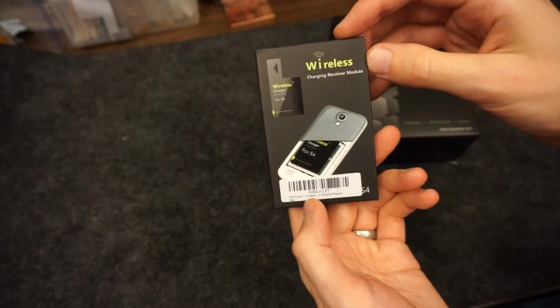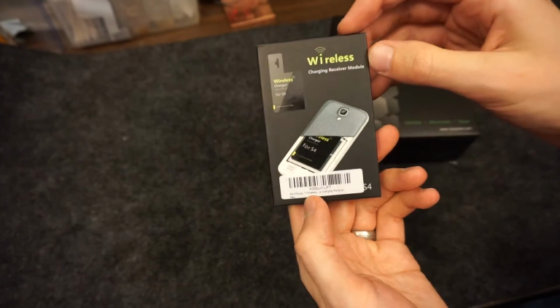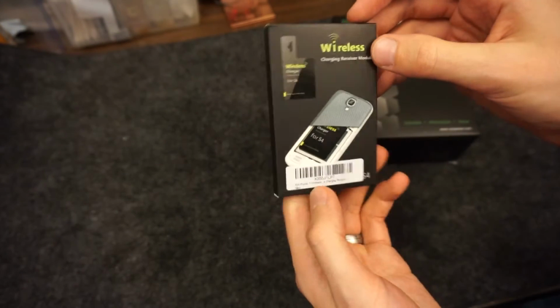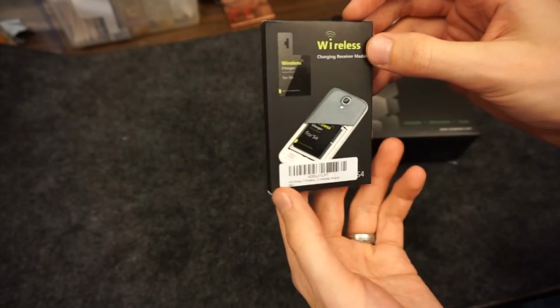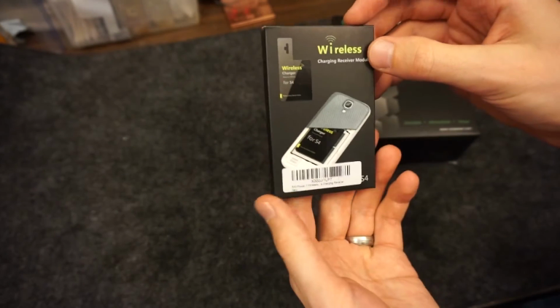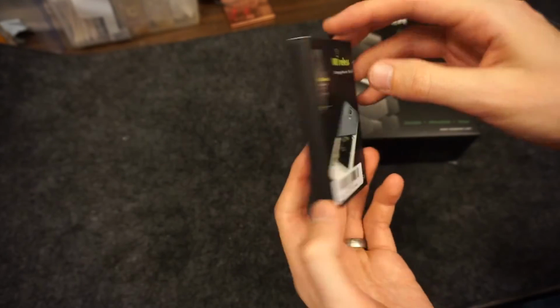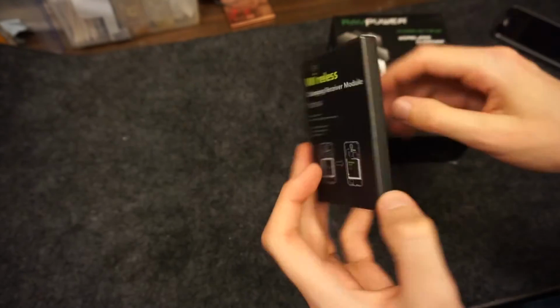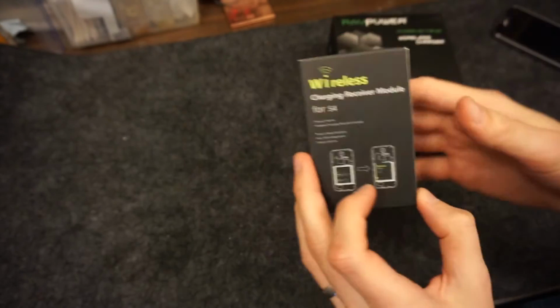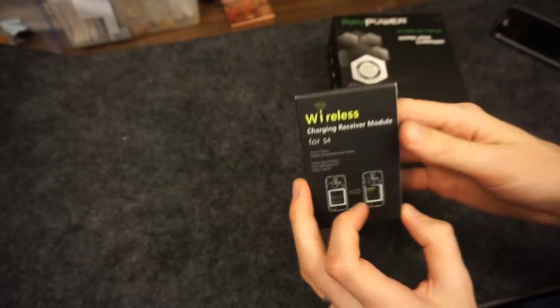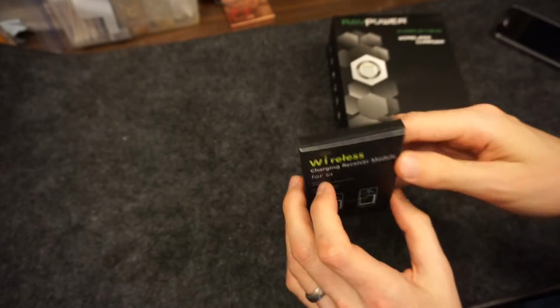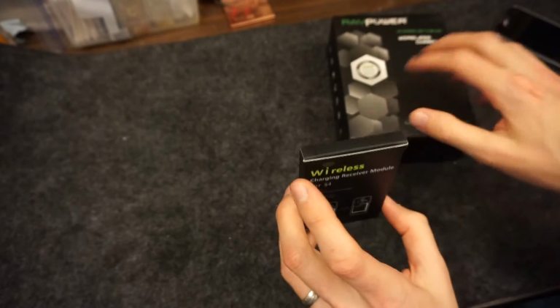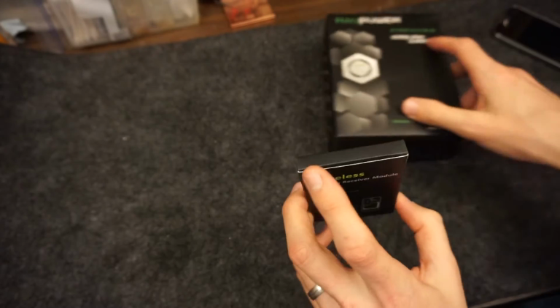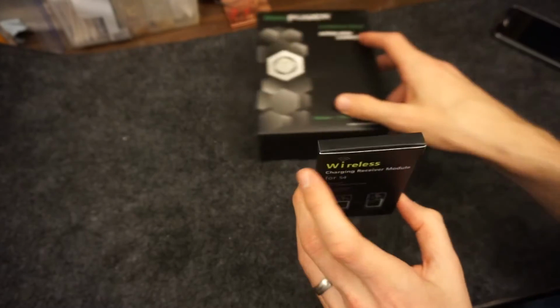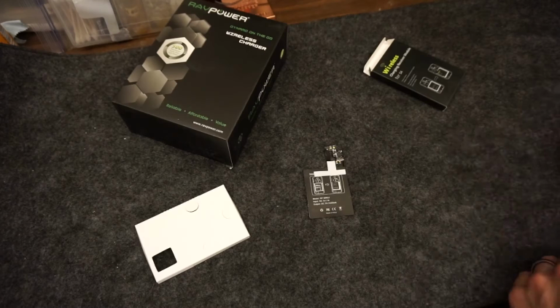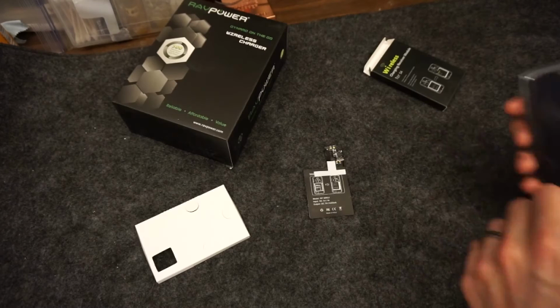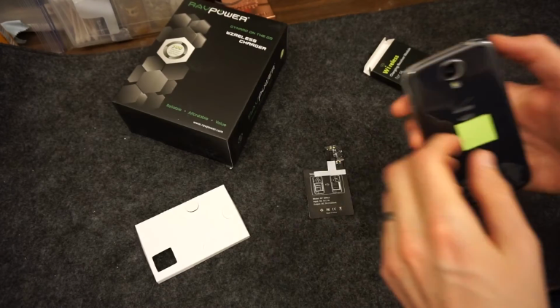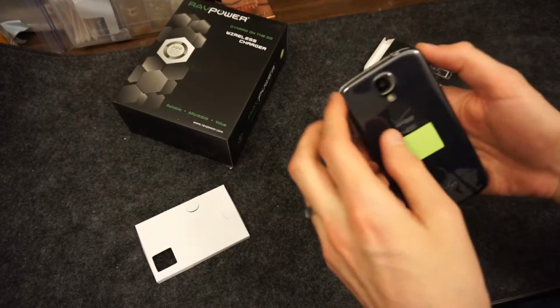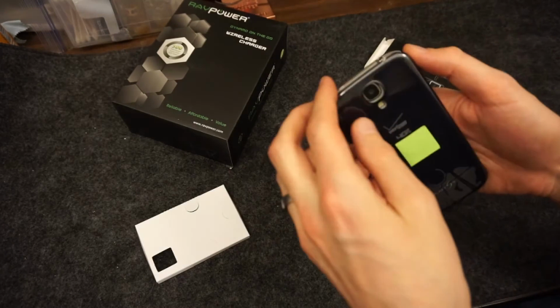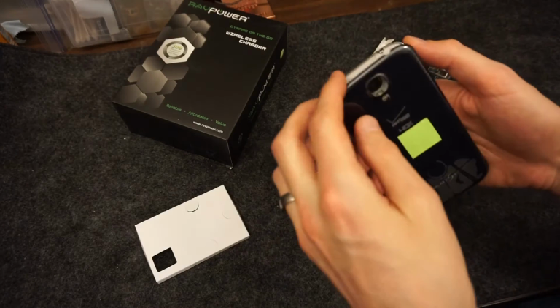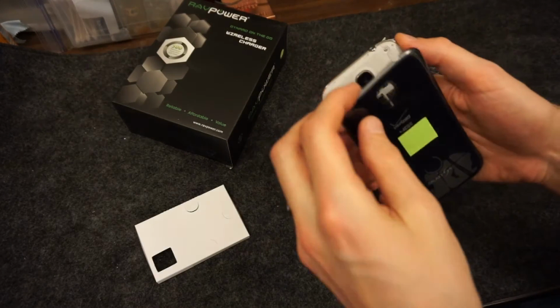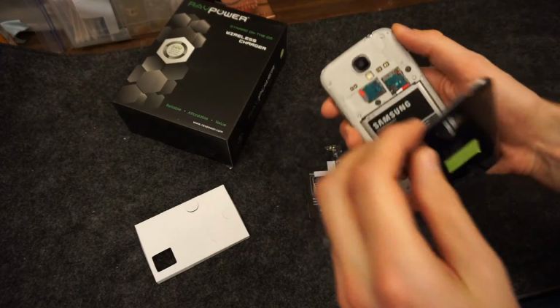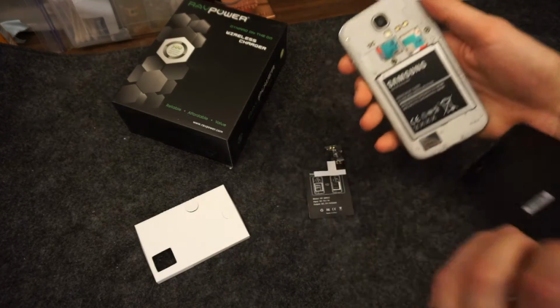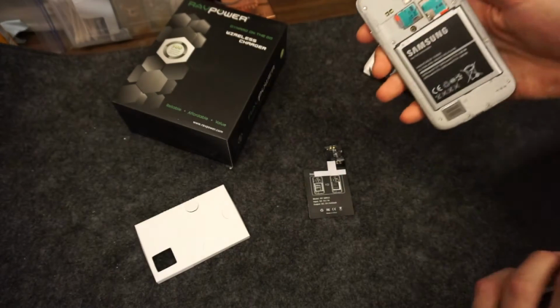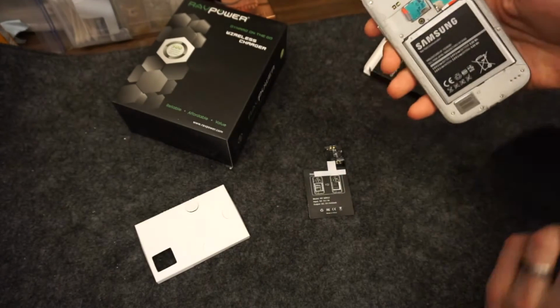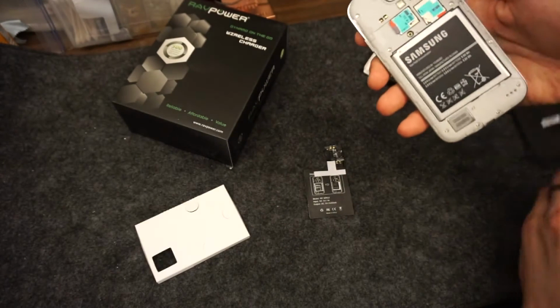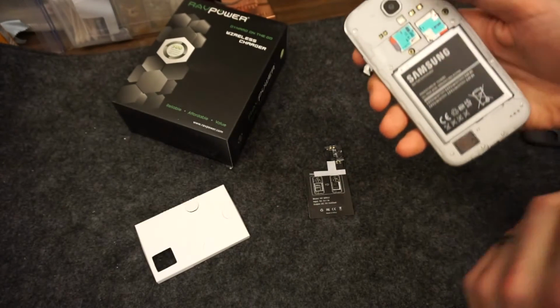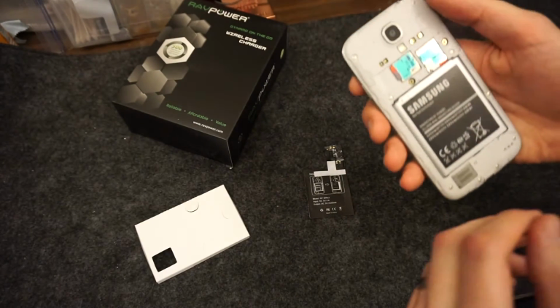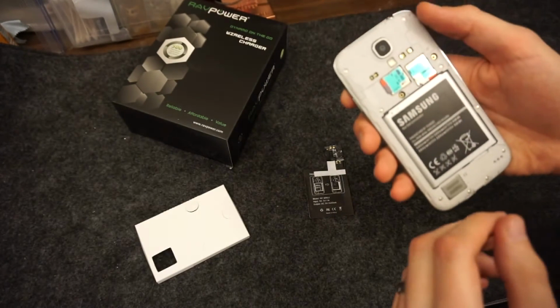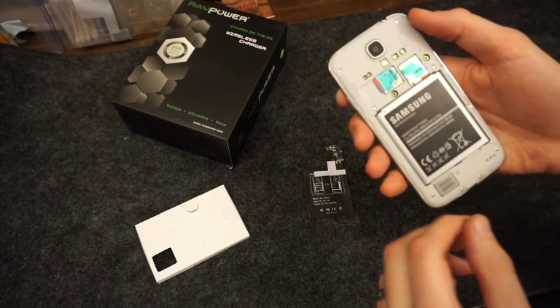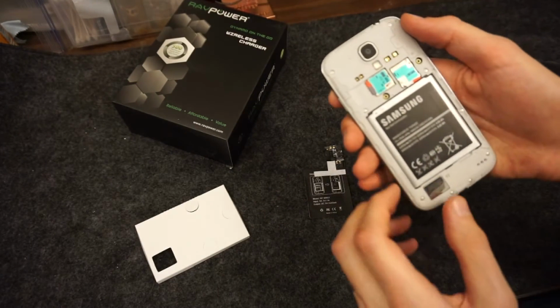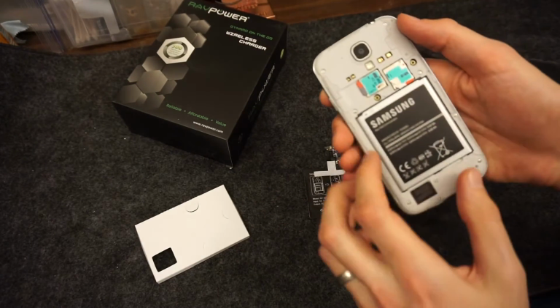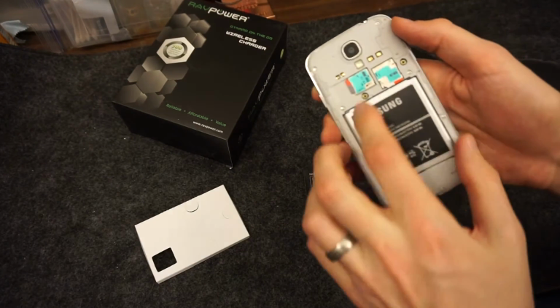I didn't go with the stock Samsung charger because it was not only $100, but it also bulged out the phone quite significantly.